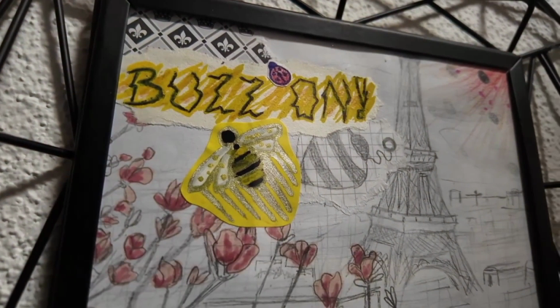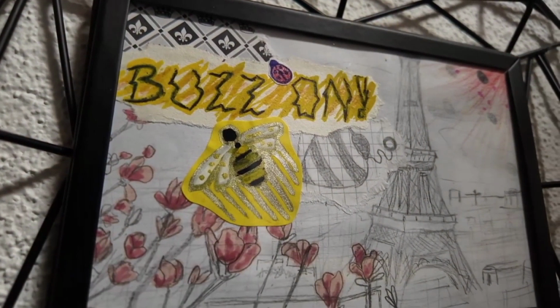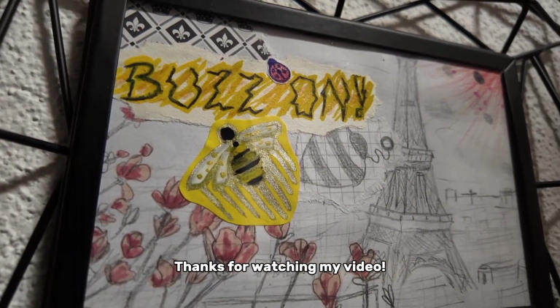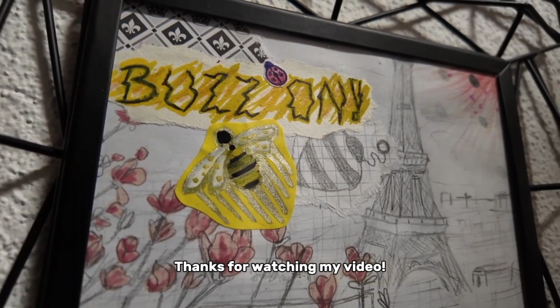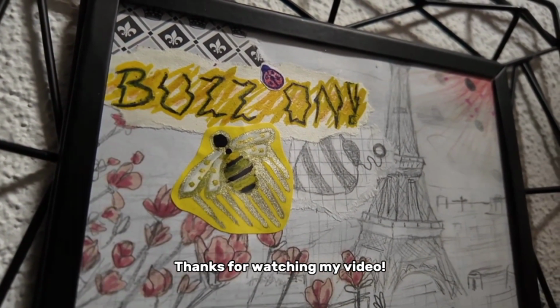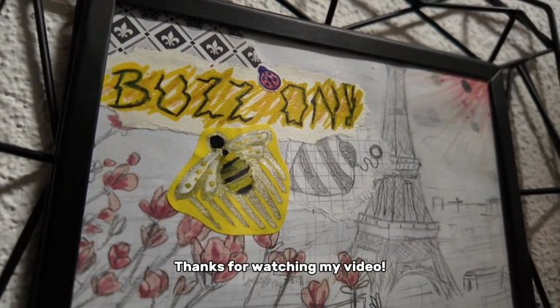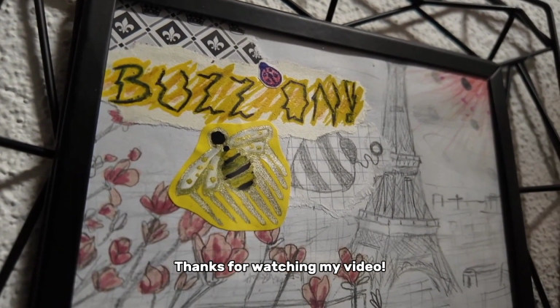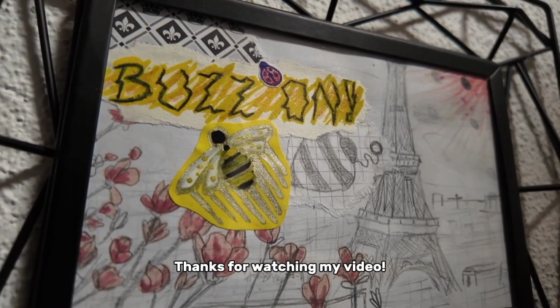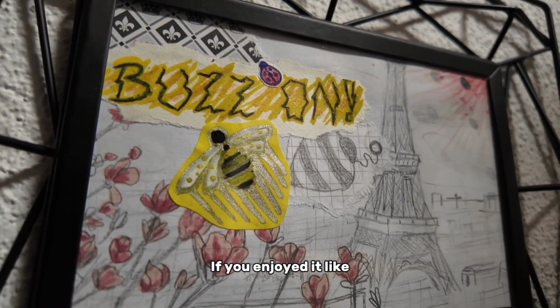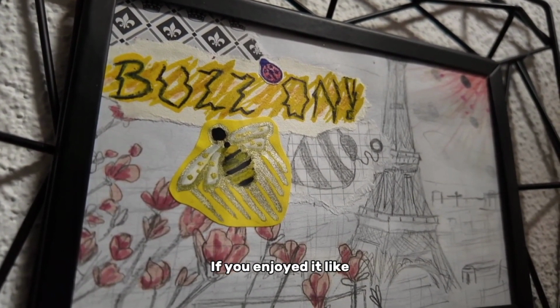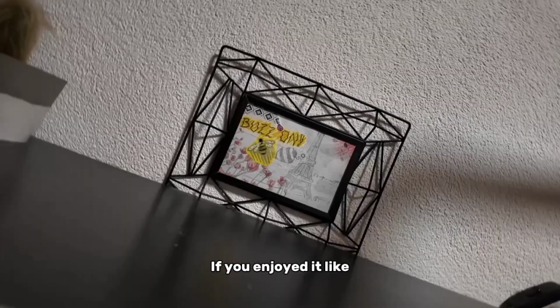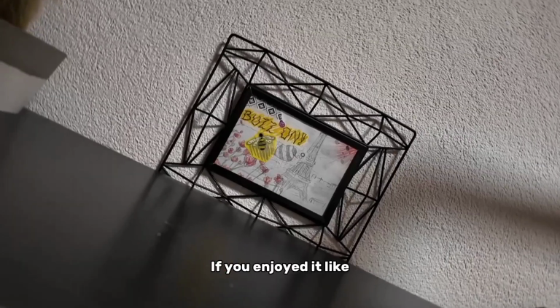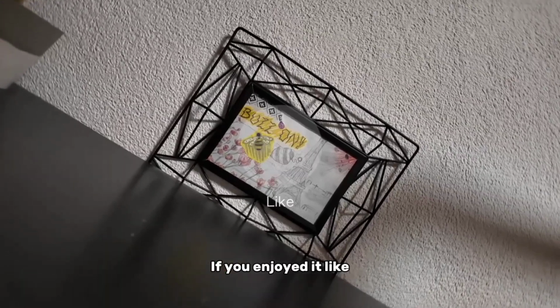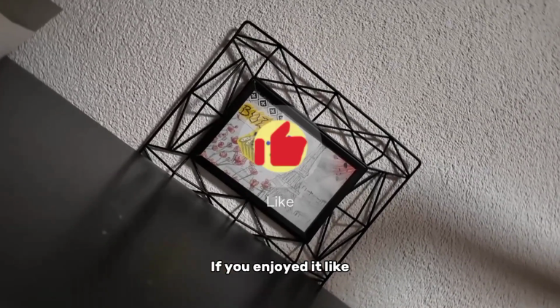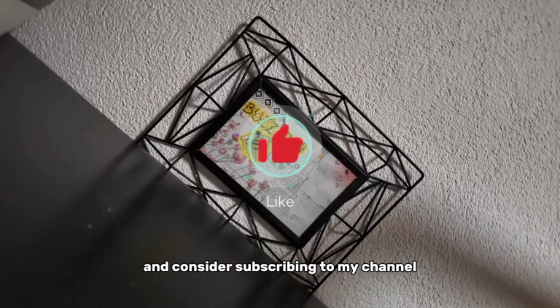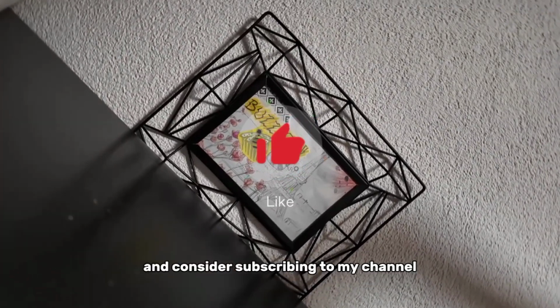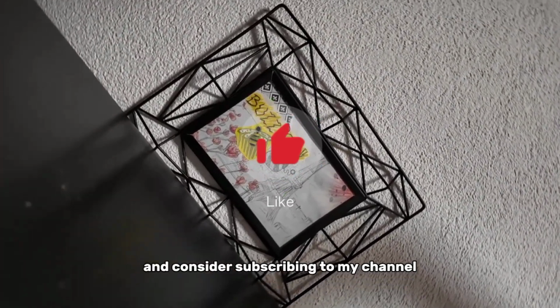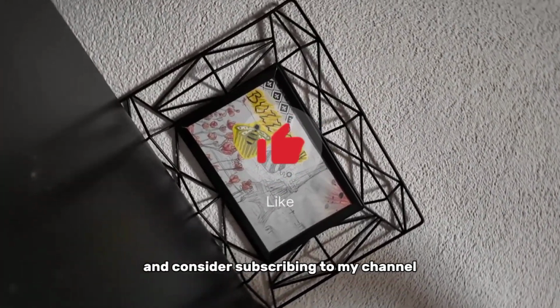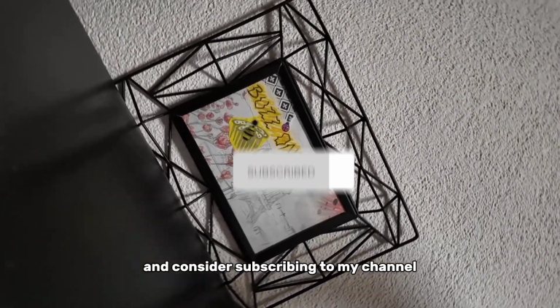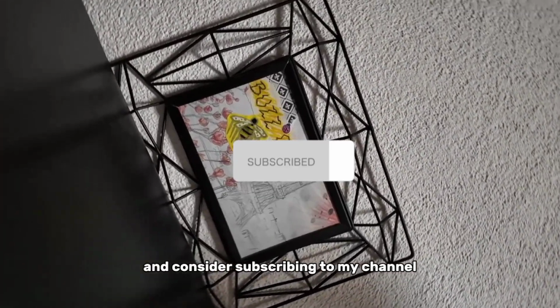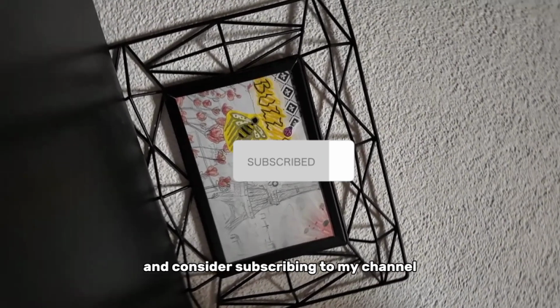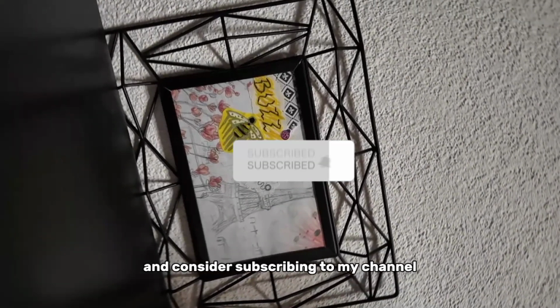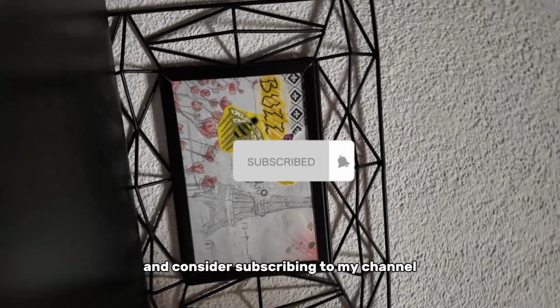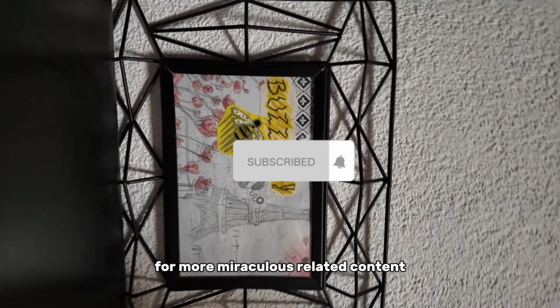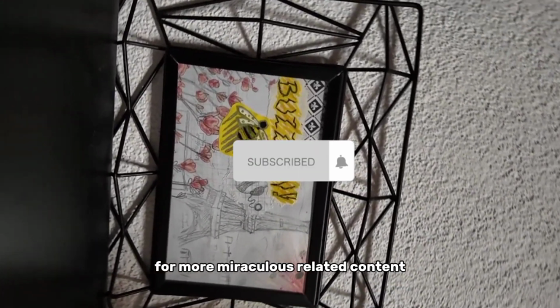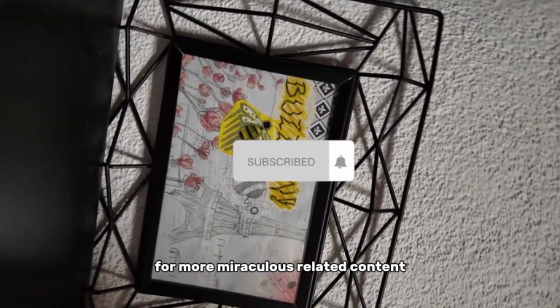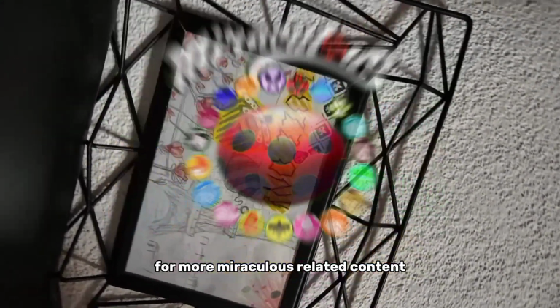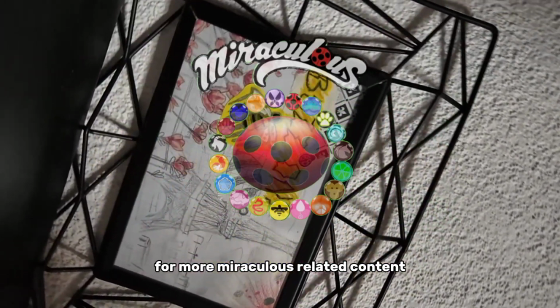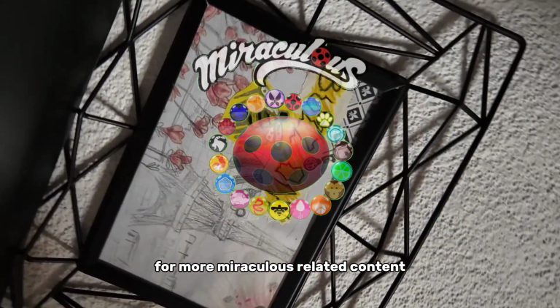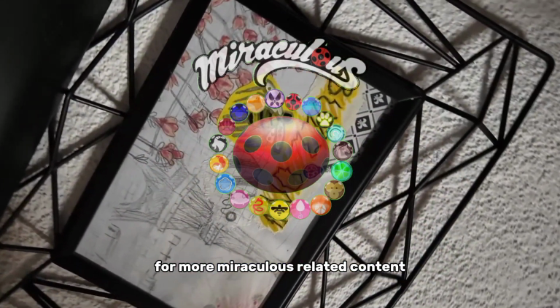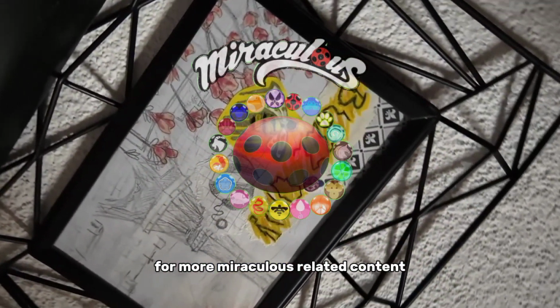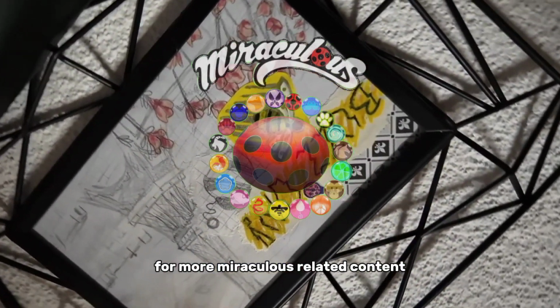Thanks for watching my video. If you enjoyed it, like and consider subscribing to my channel for more Miraculous related content.